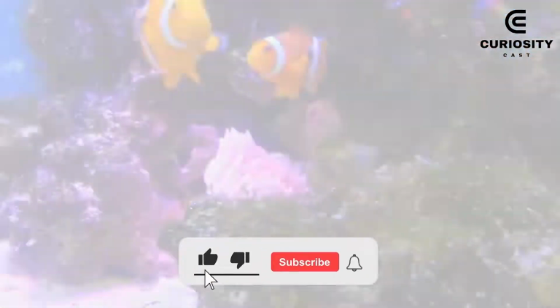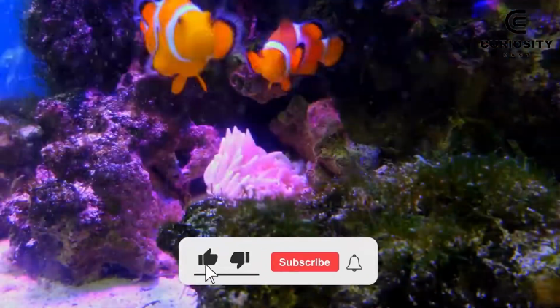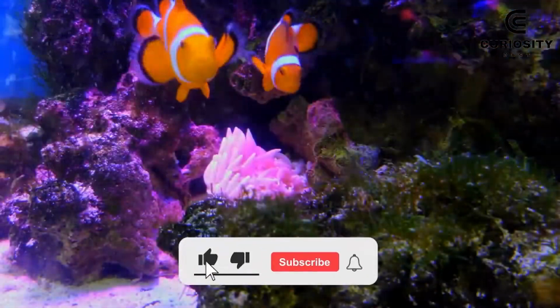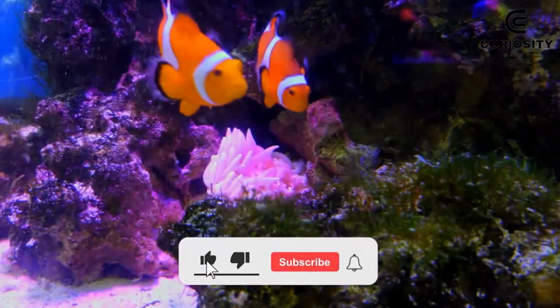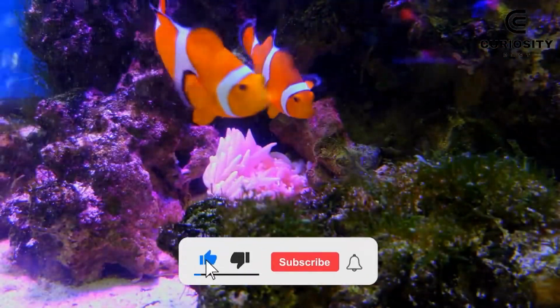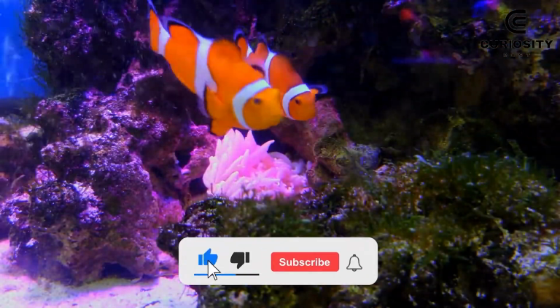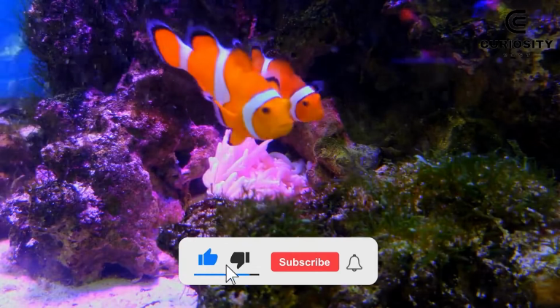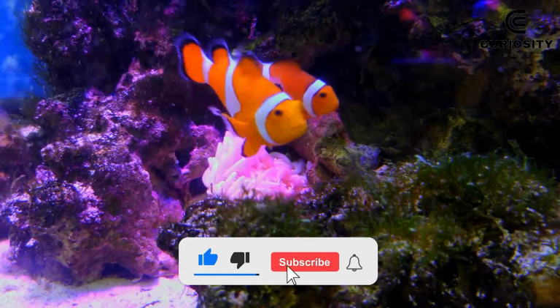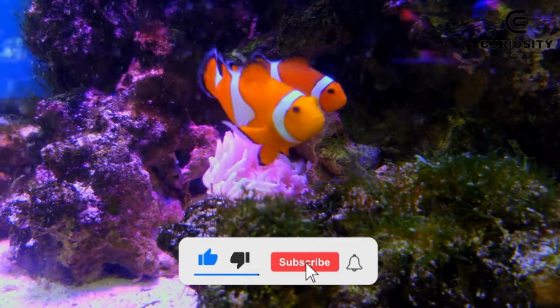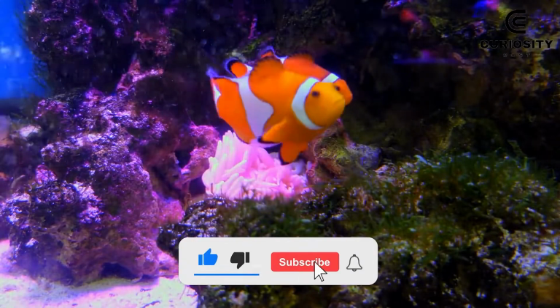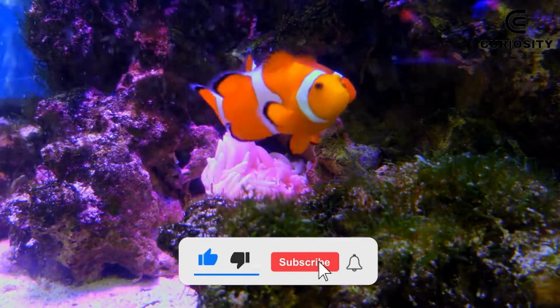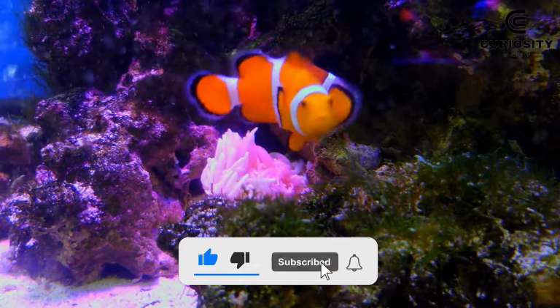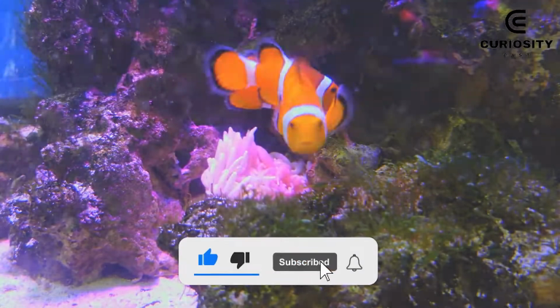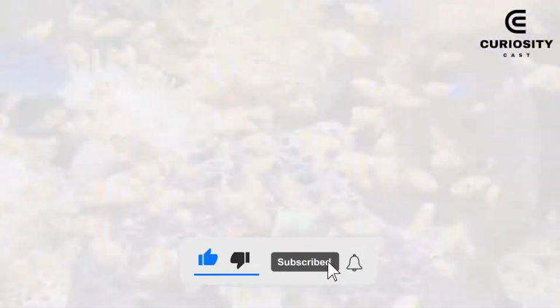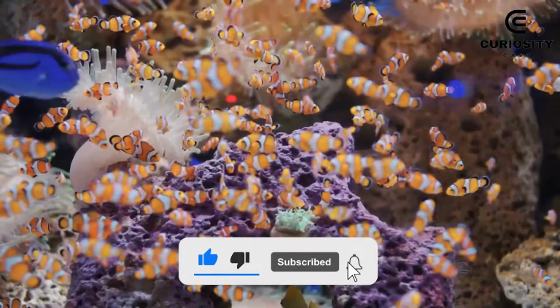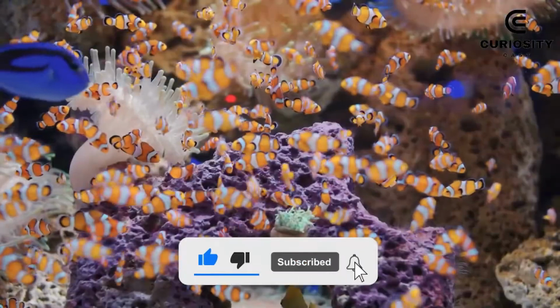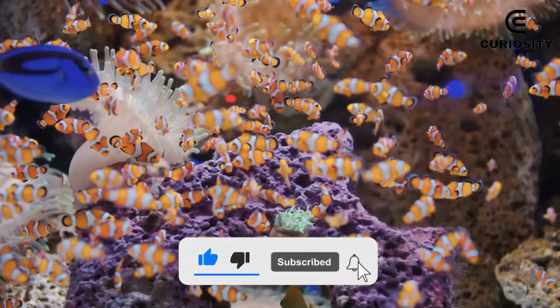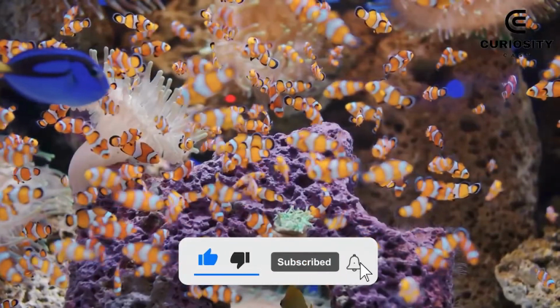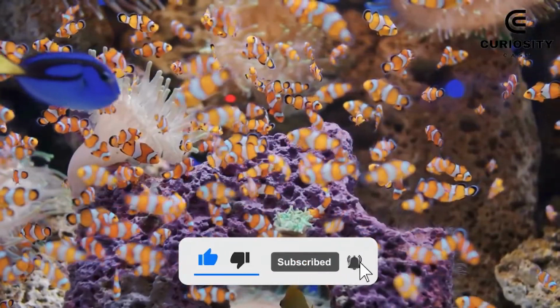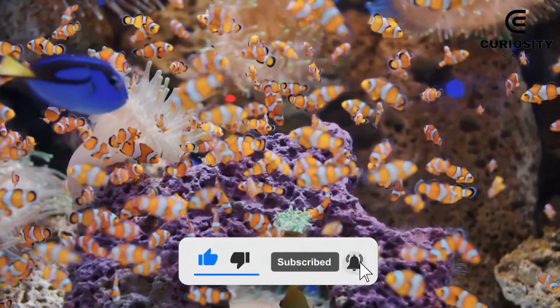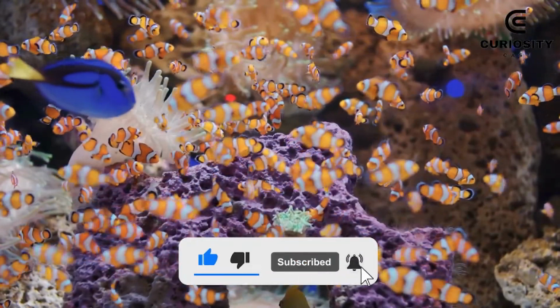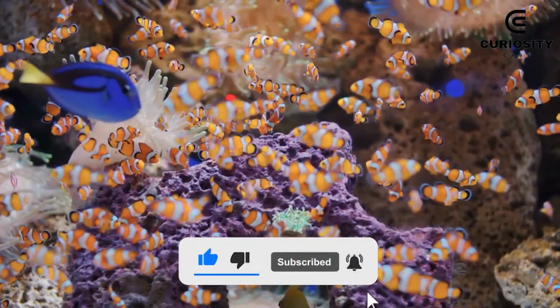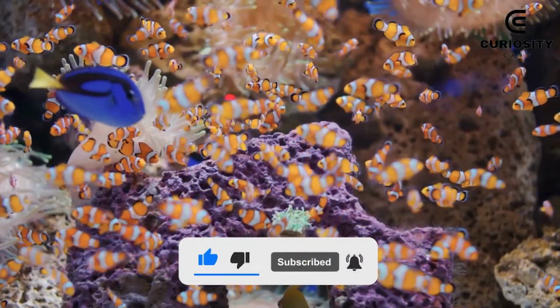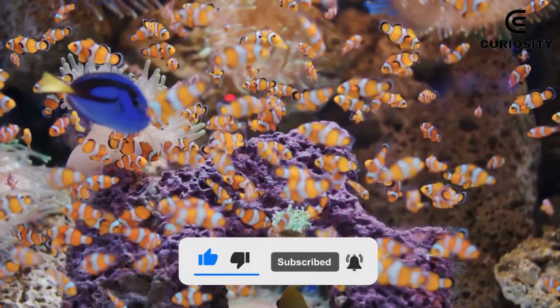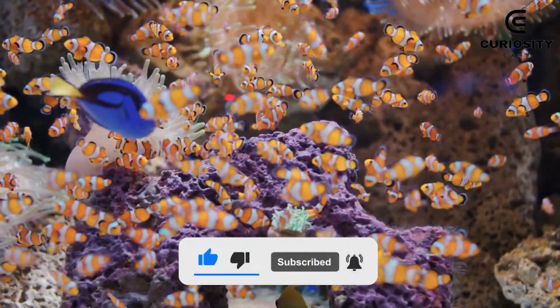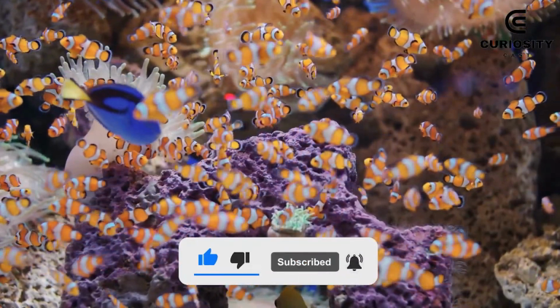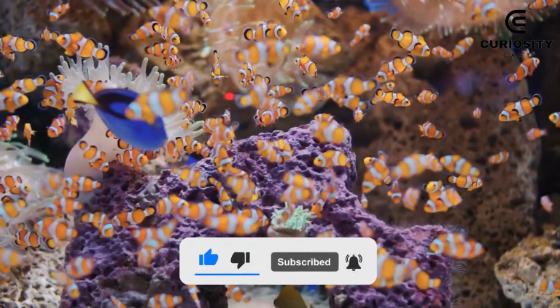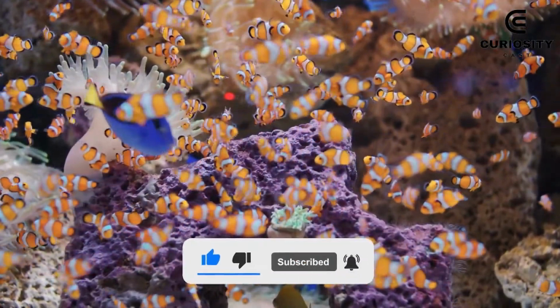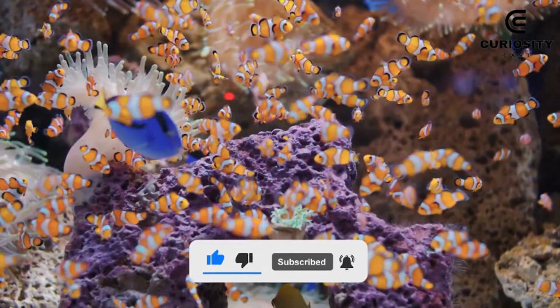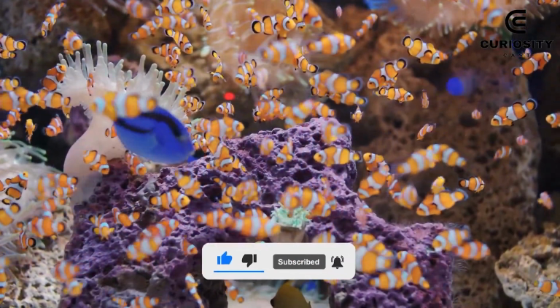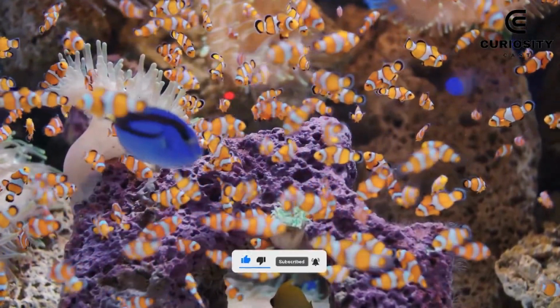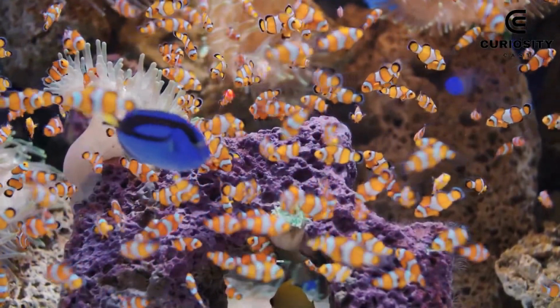Like and subscribe to the channel to receive and learn new content every day.